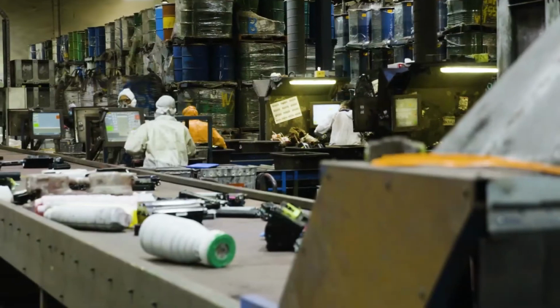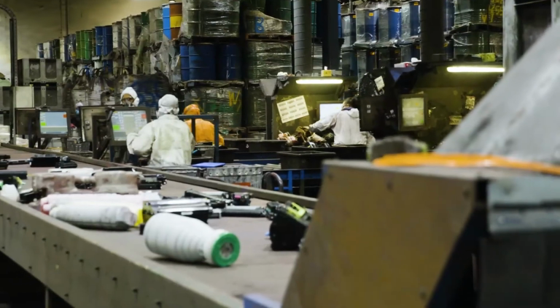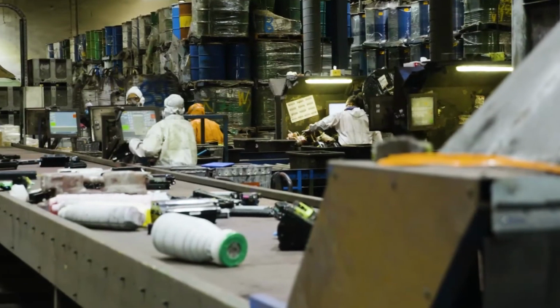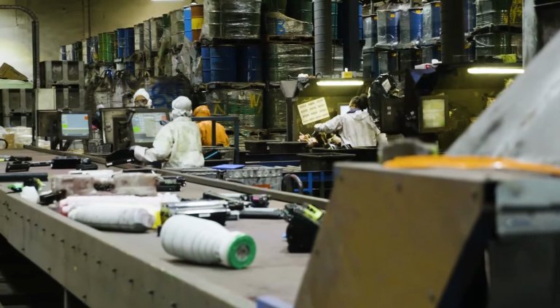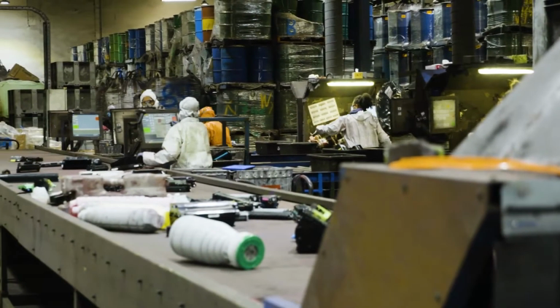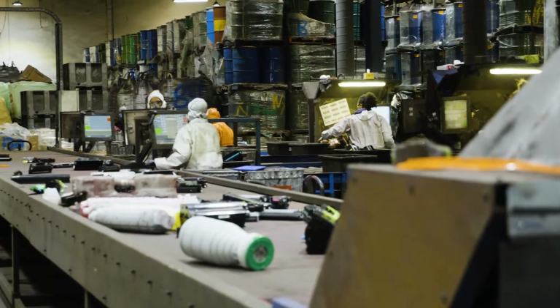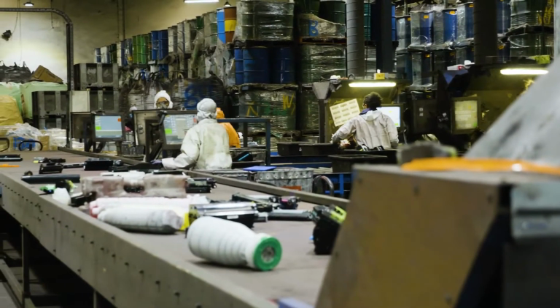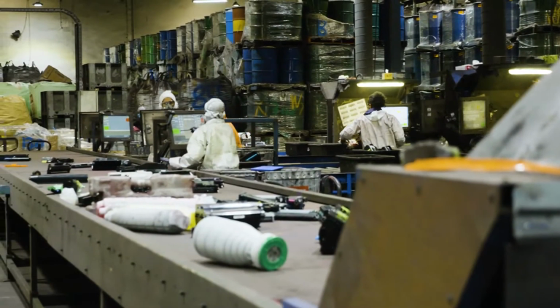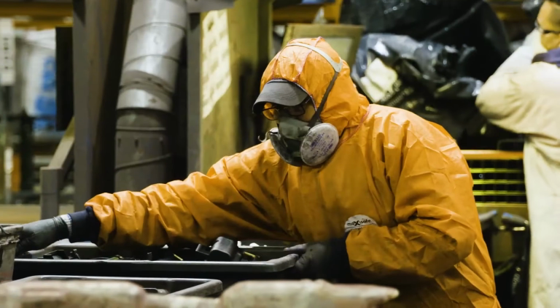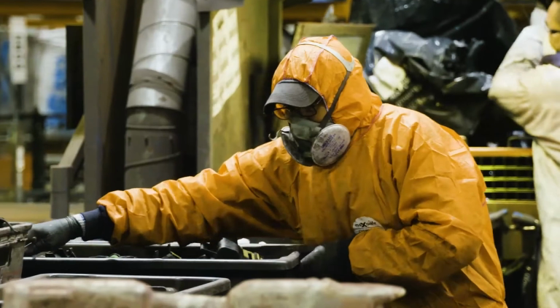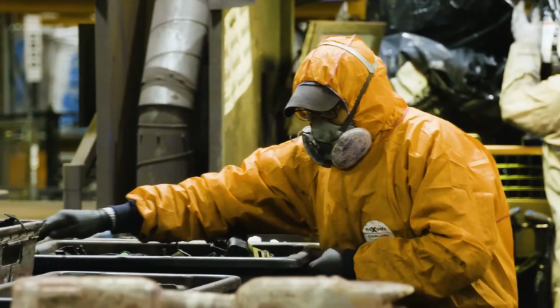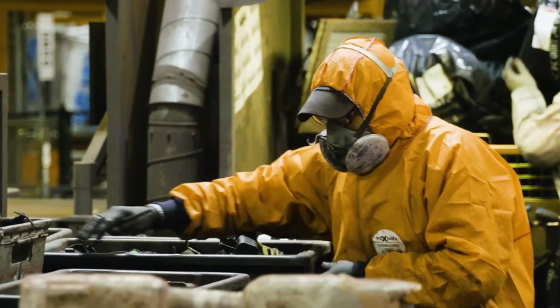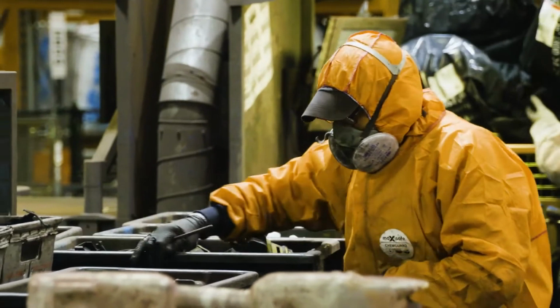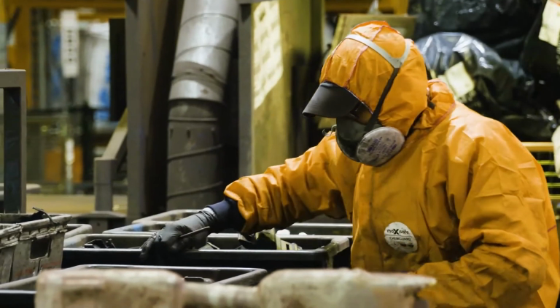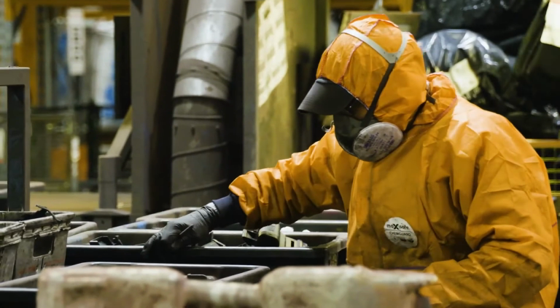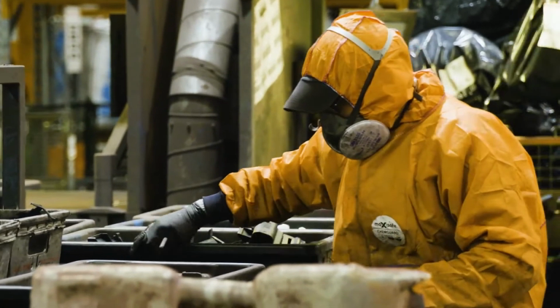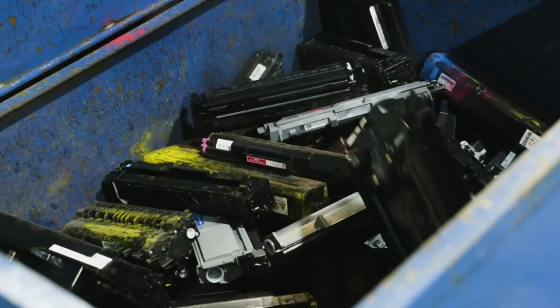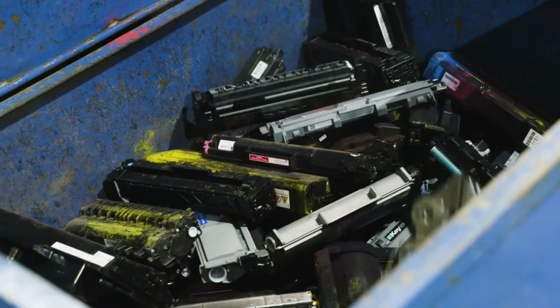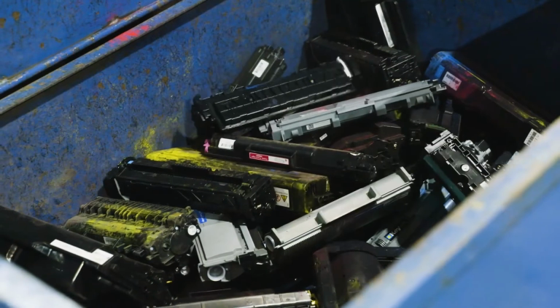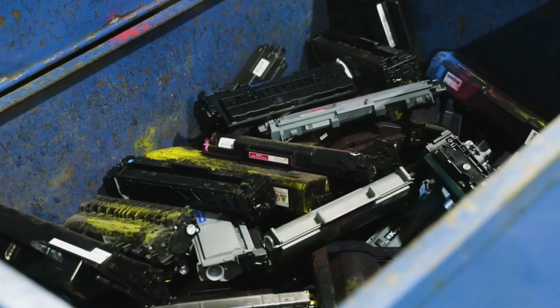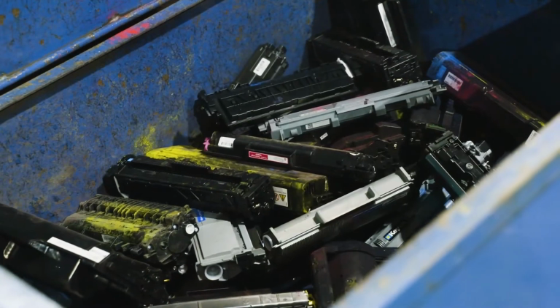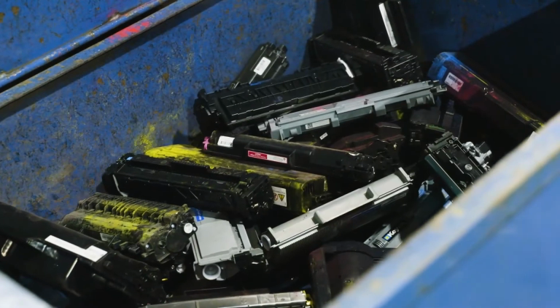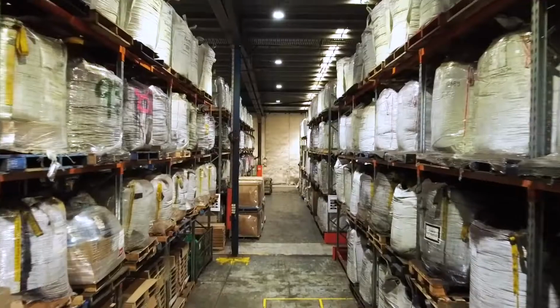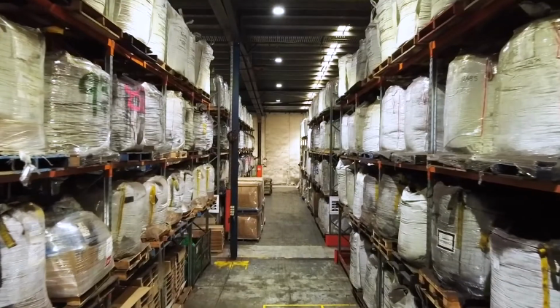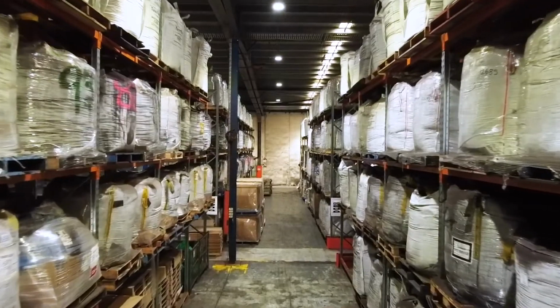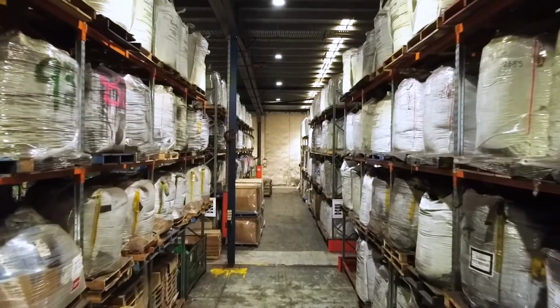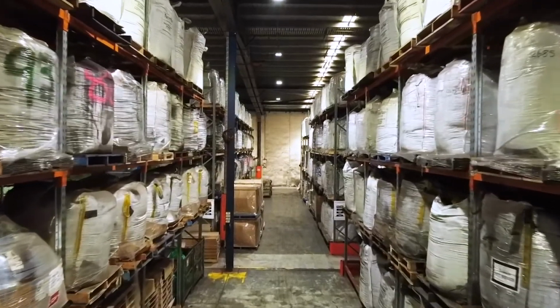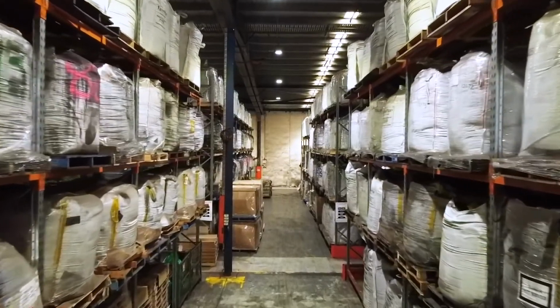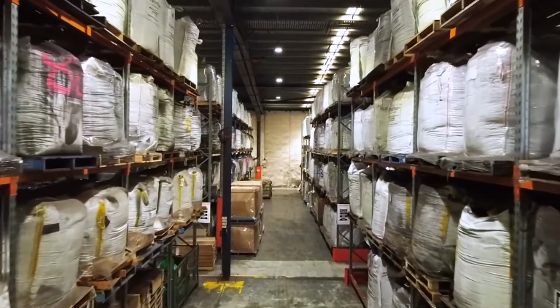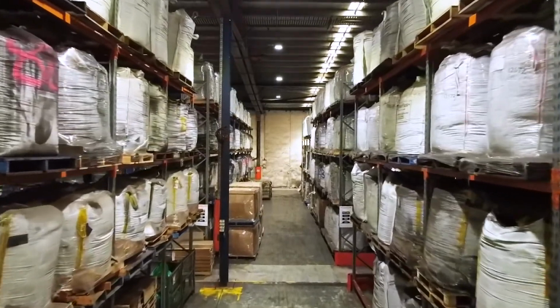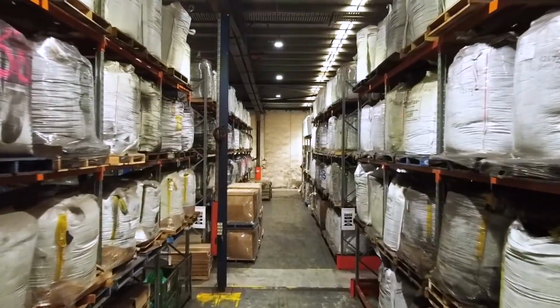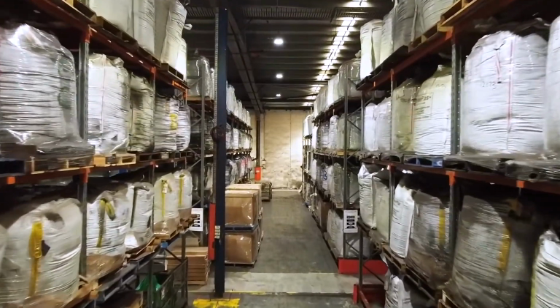The opportunities for companies who can turn resources from end-of-life products into value again is huge.